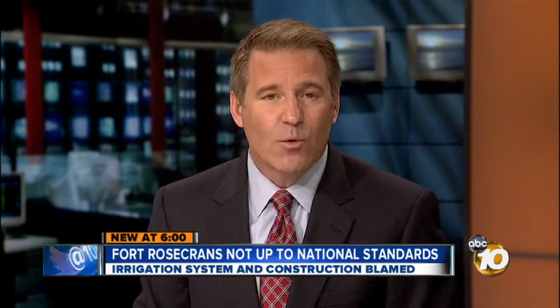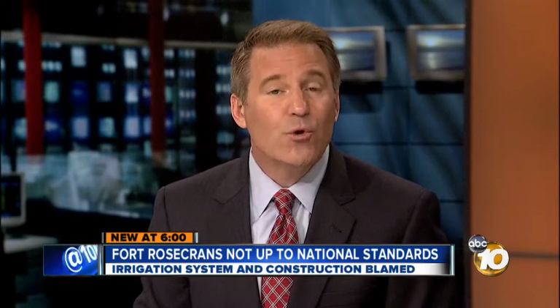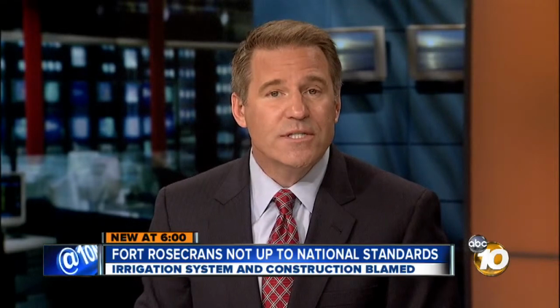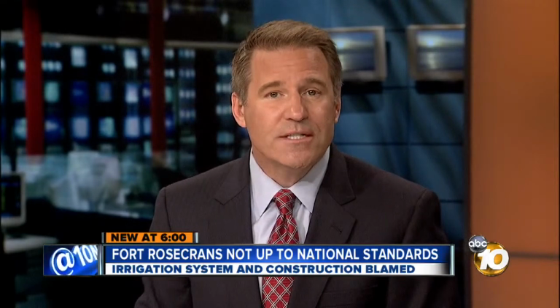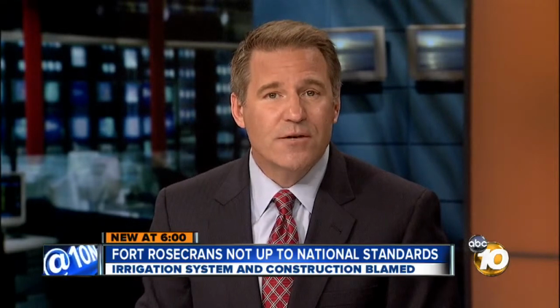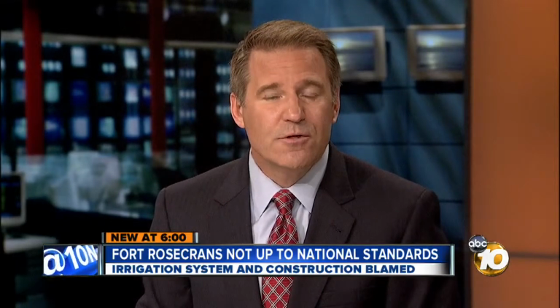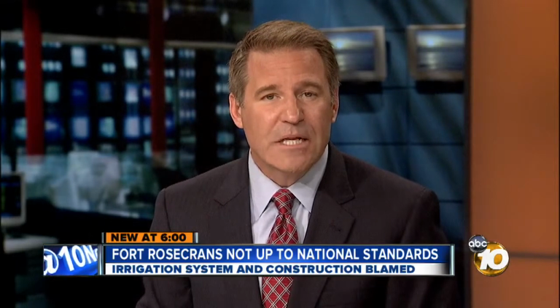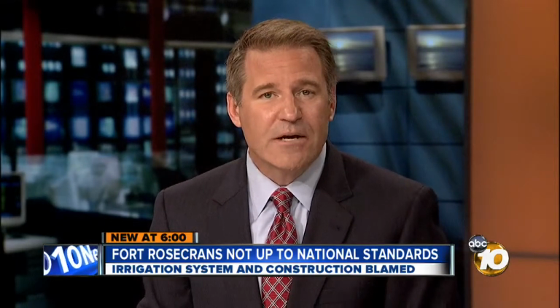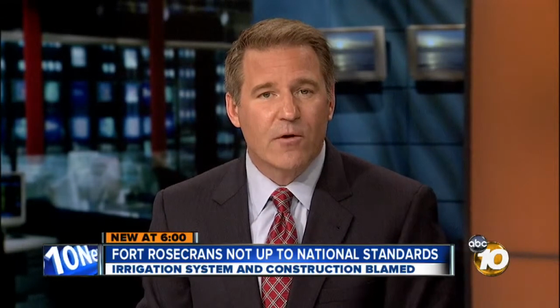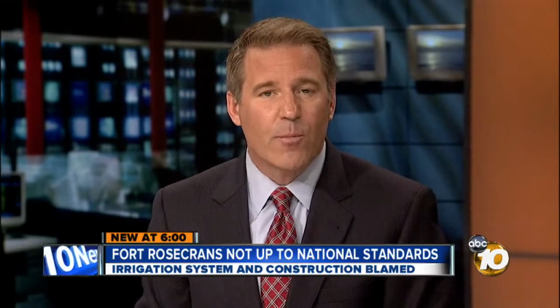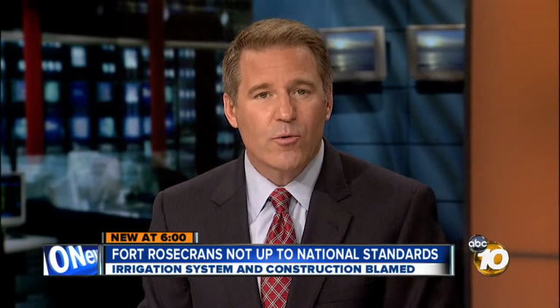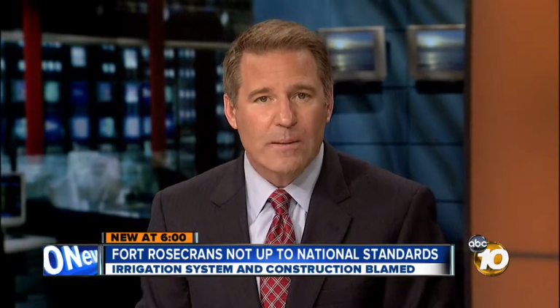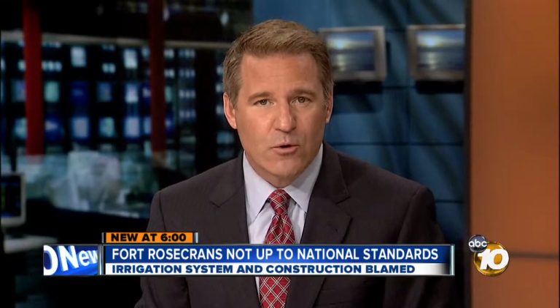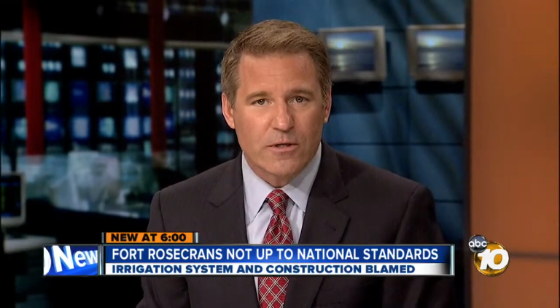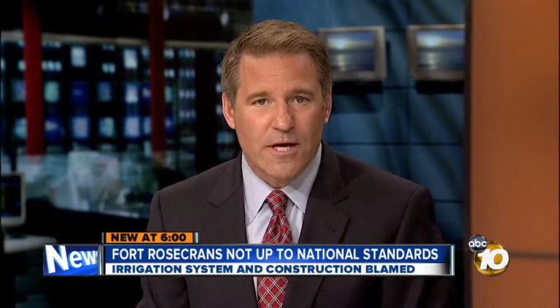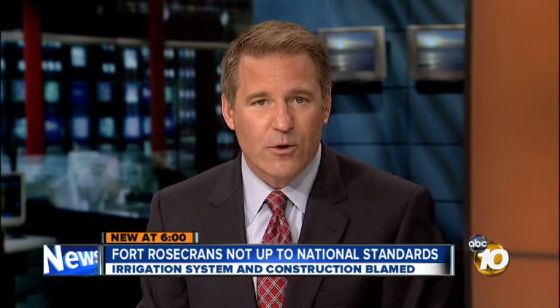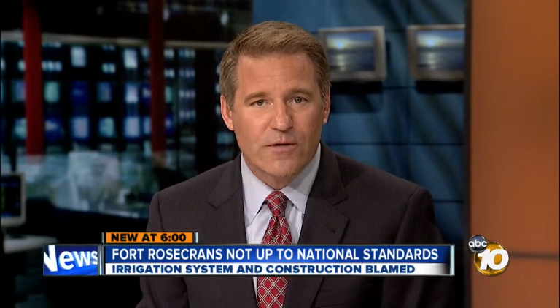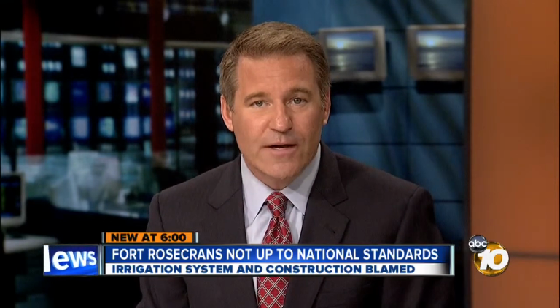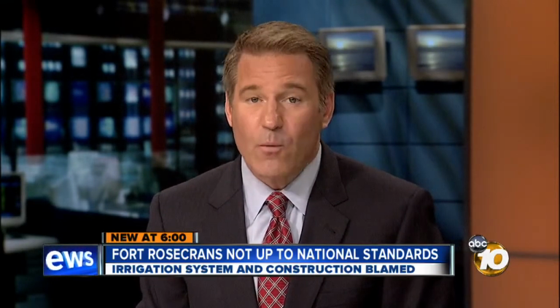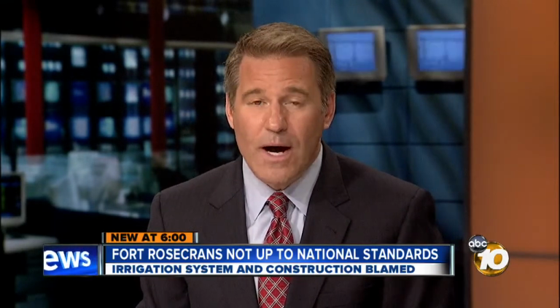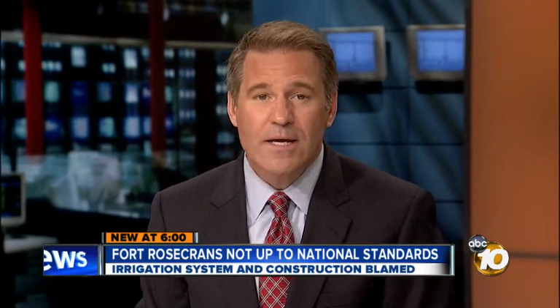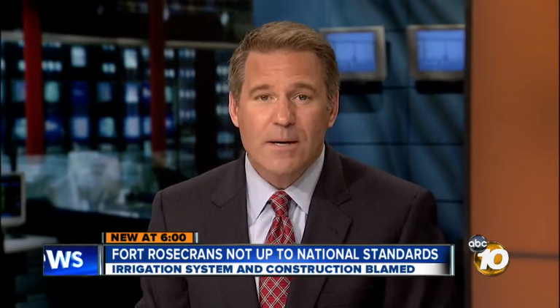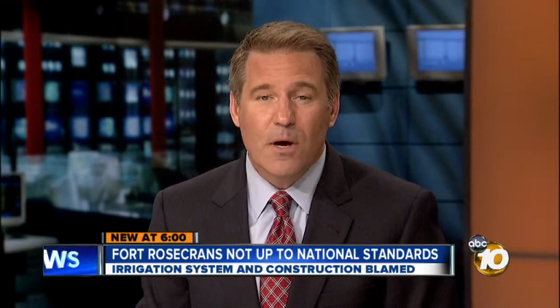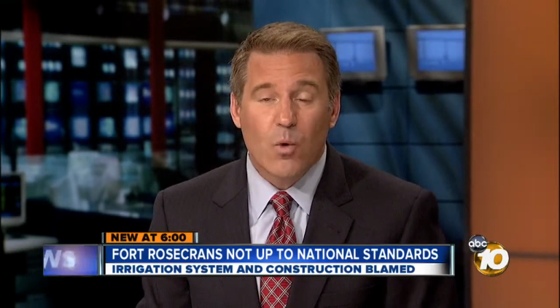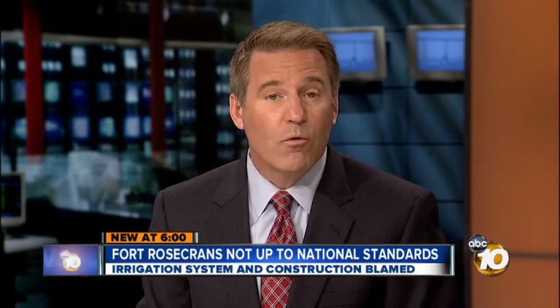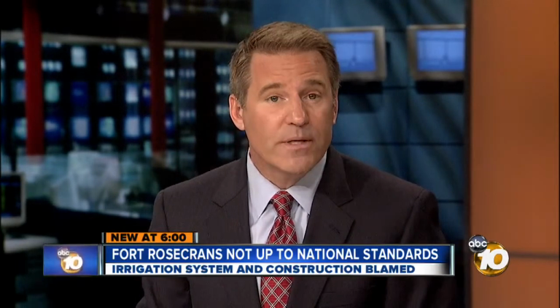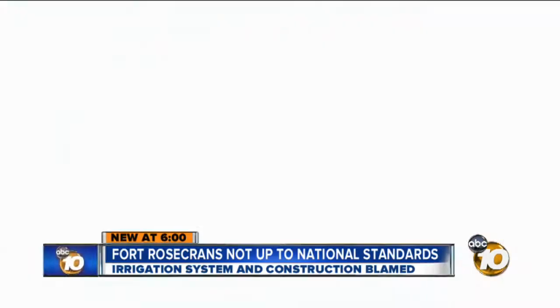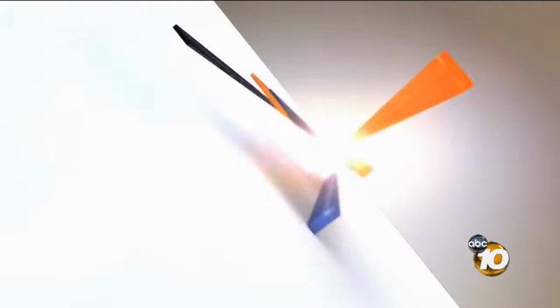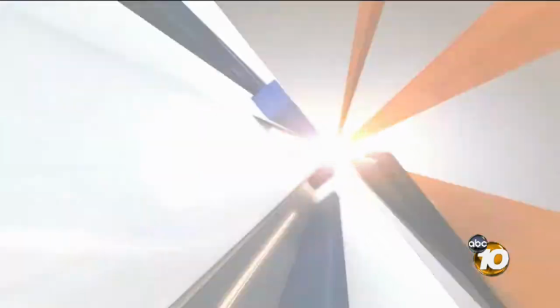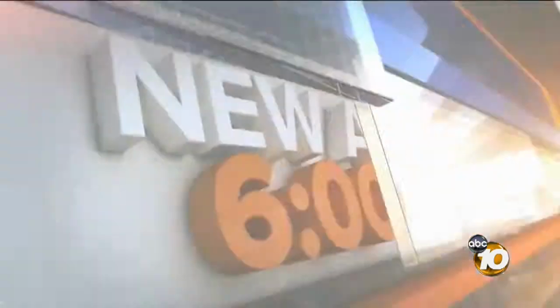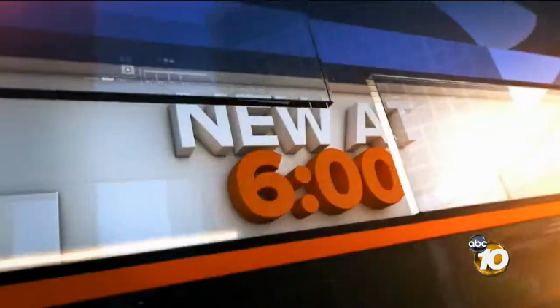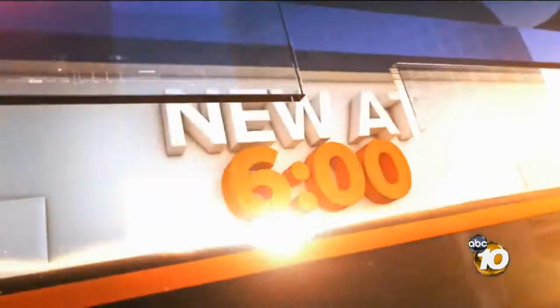Well, new at 6, 10 News military reporter Bob Lawrence not only found out why, but what will be done about it and when.